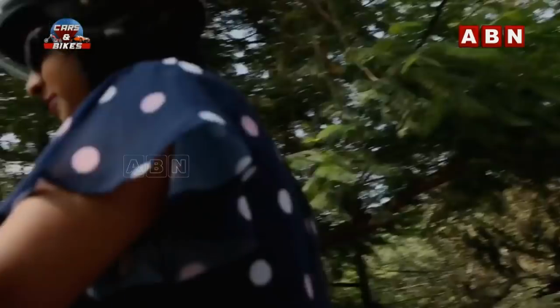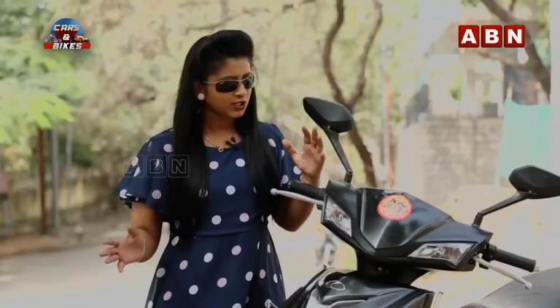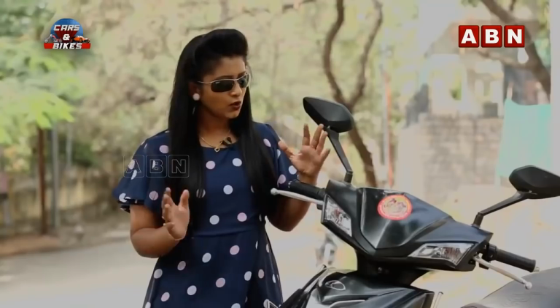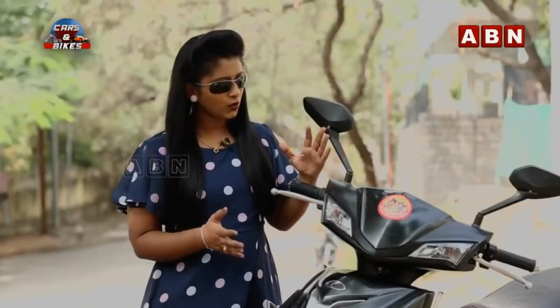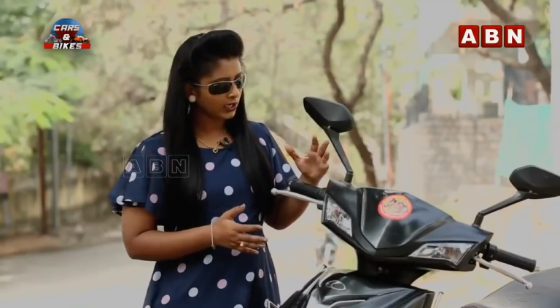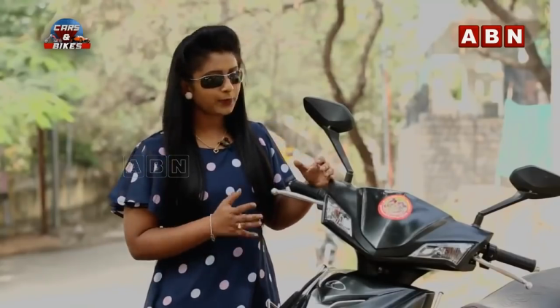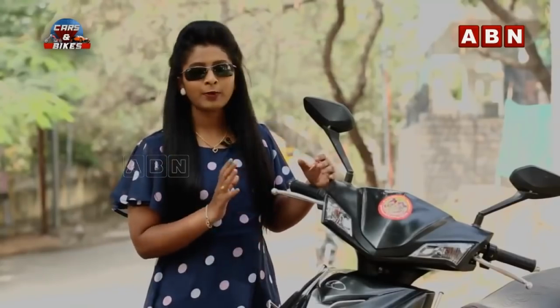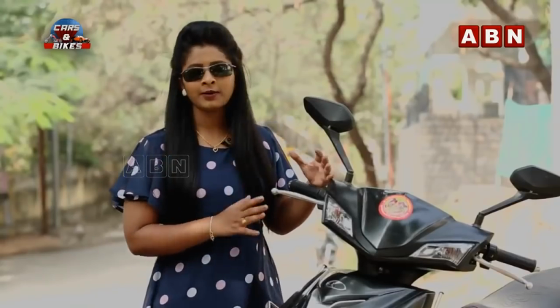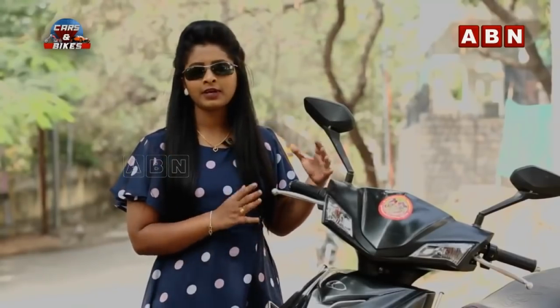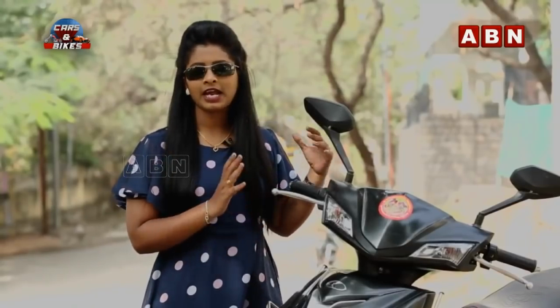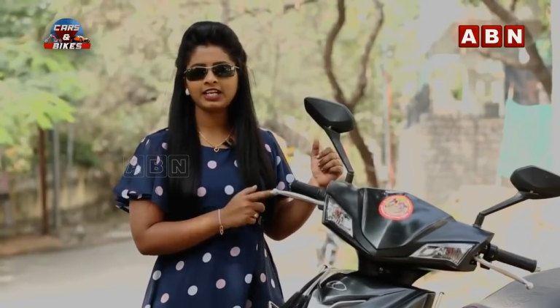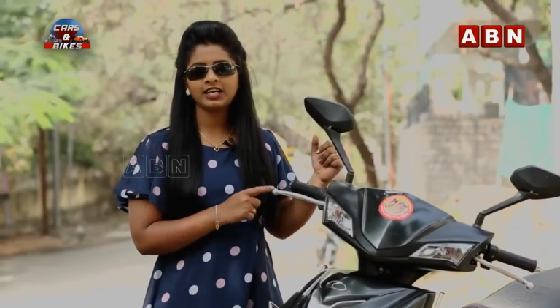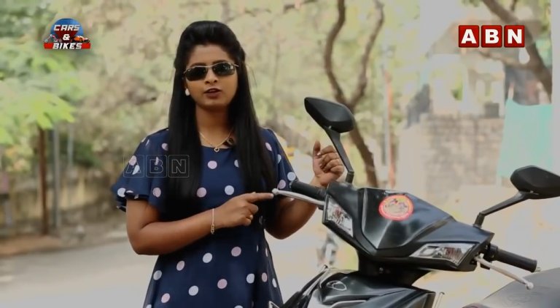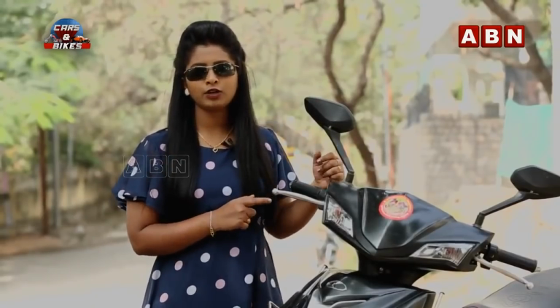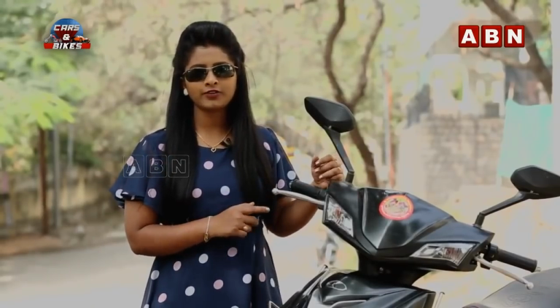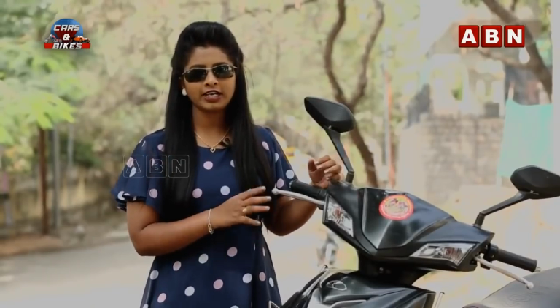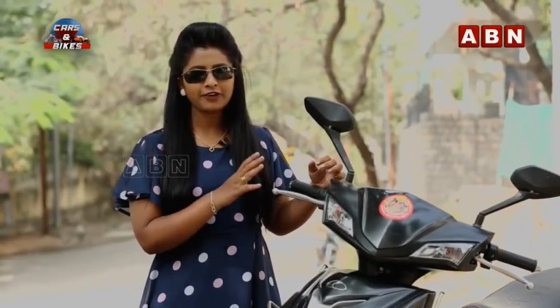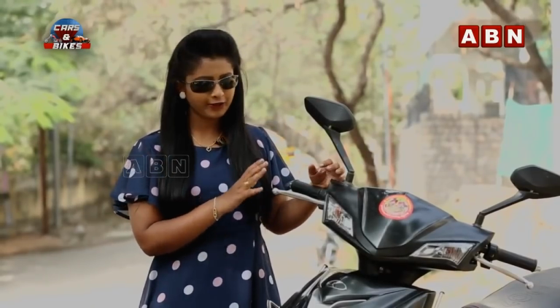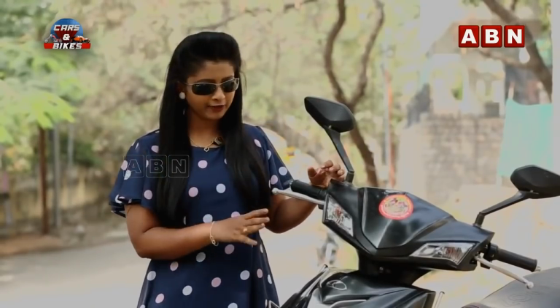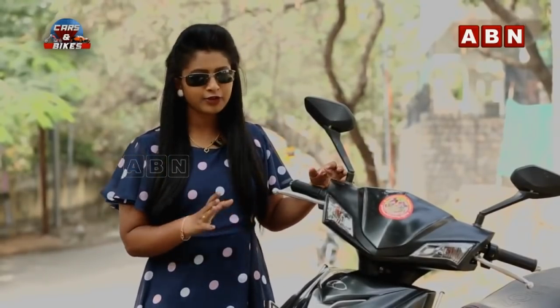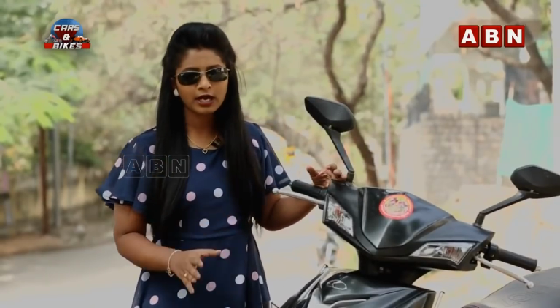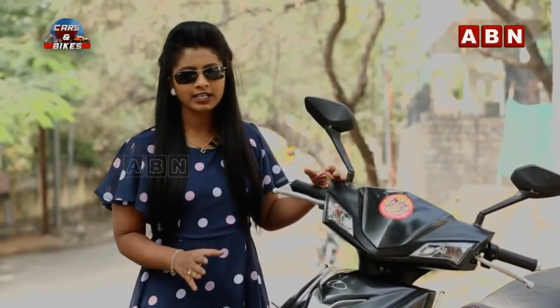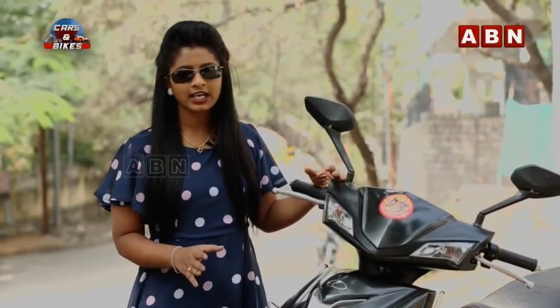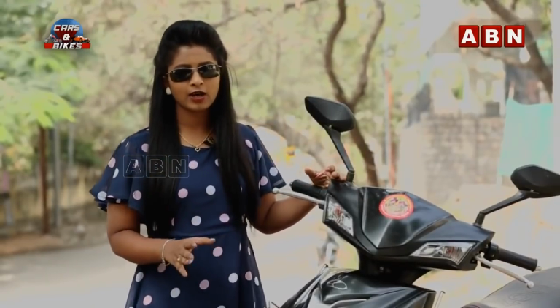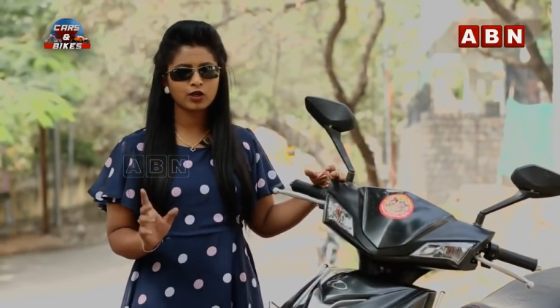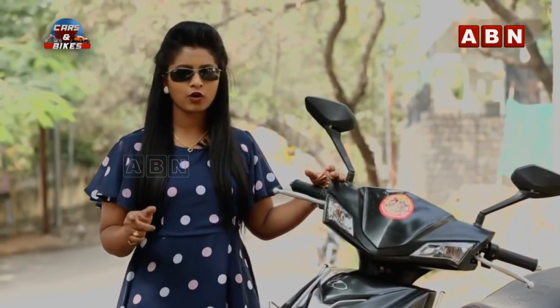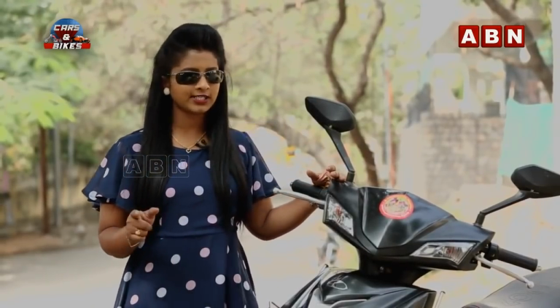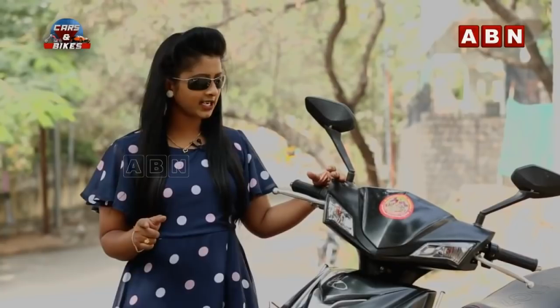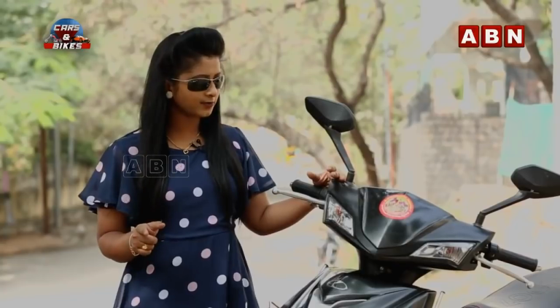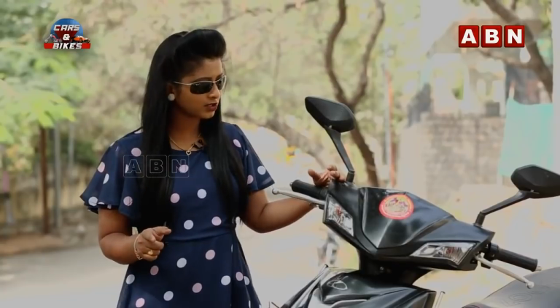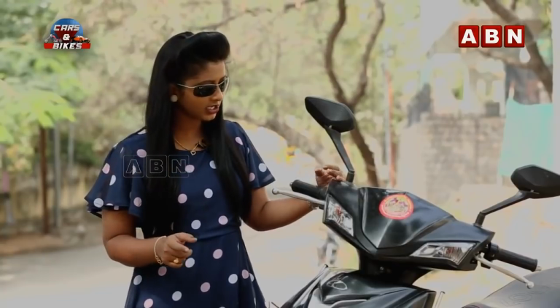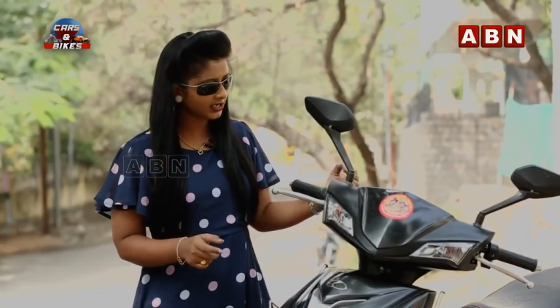Today, I am going to review the Kinetic Green, and I am going to observe the front view.